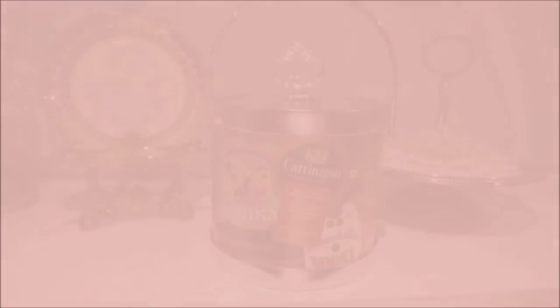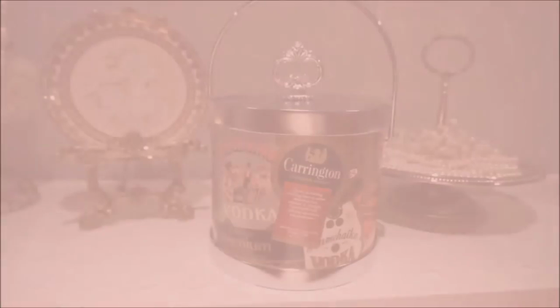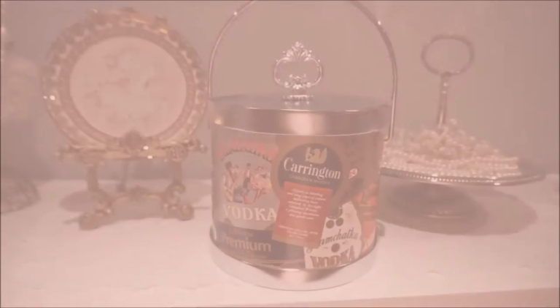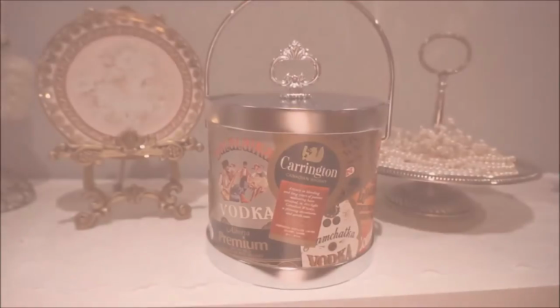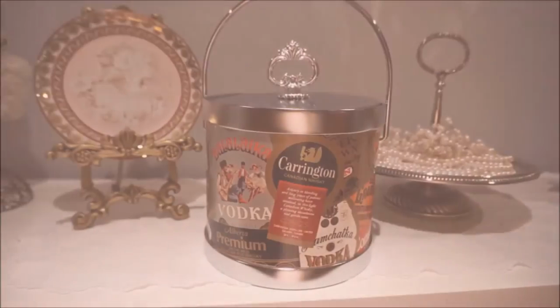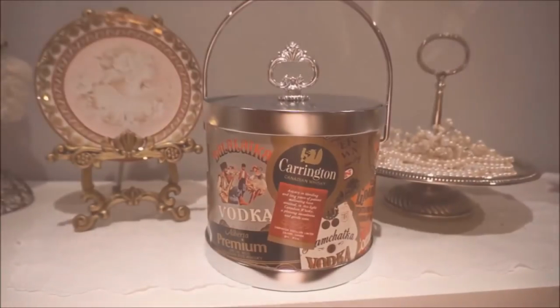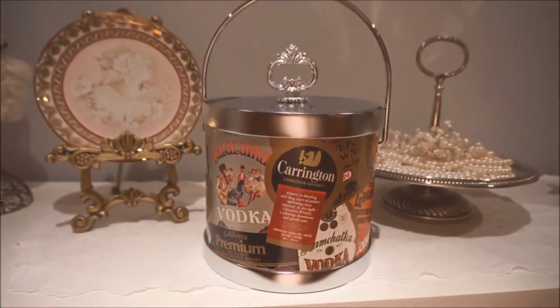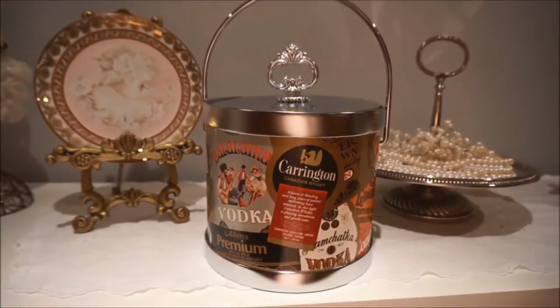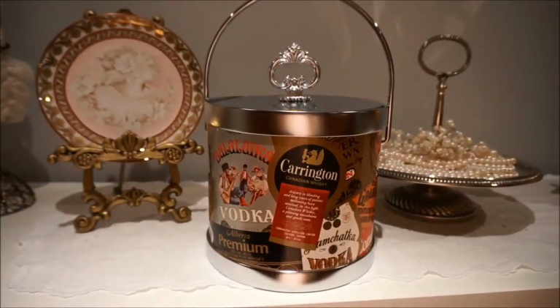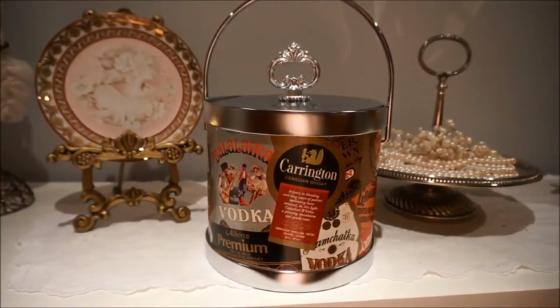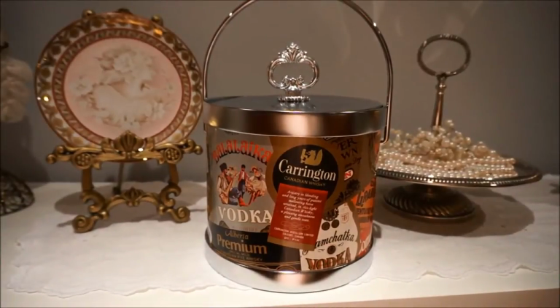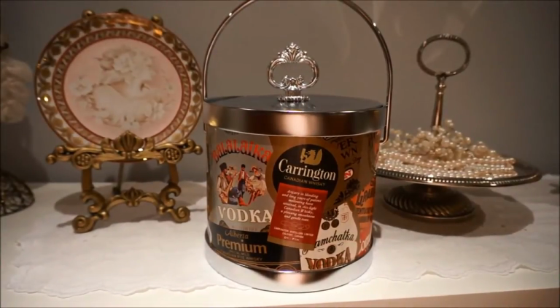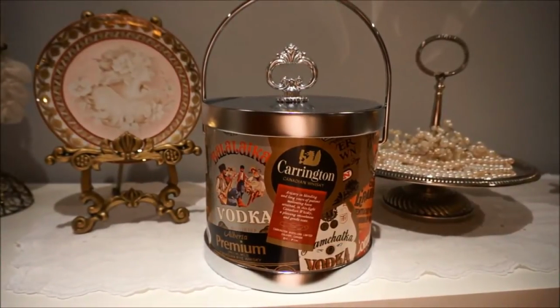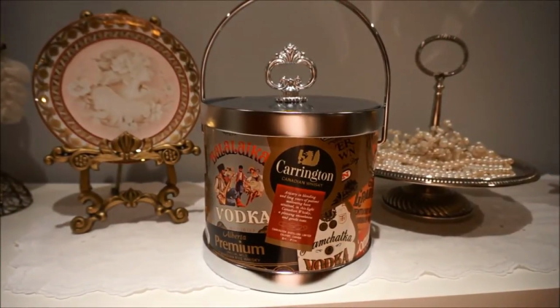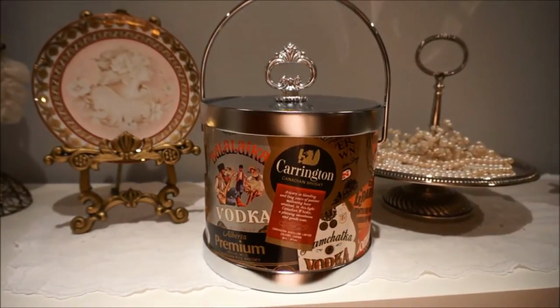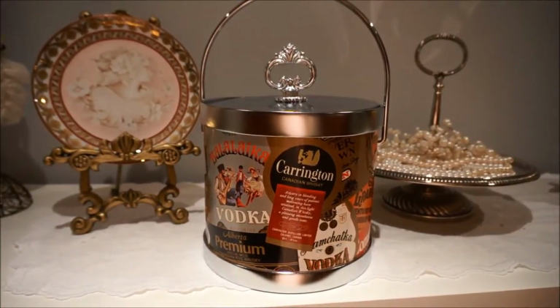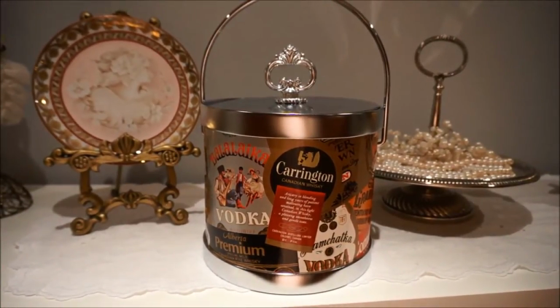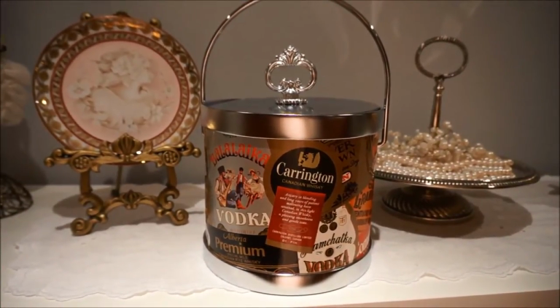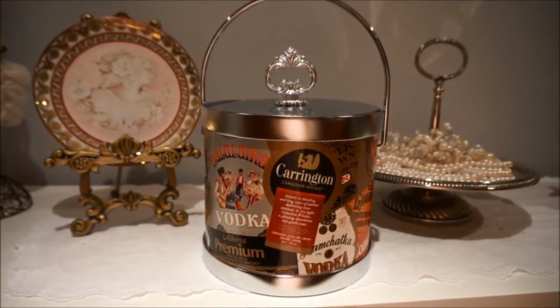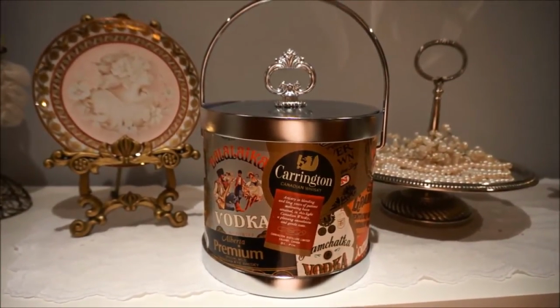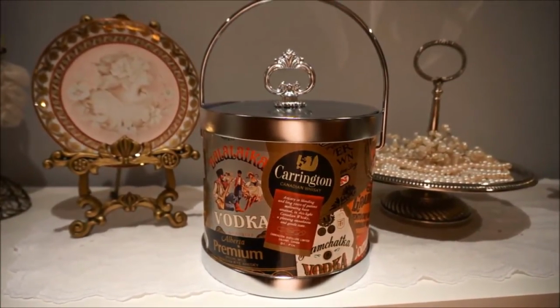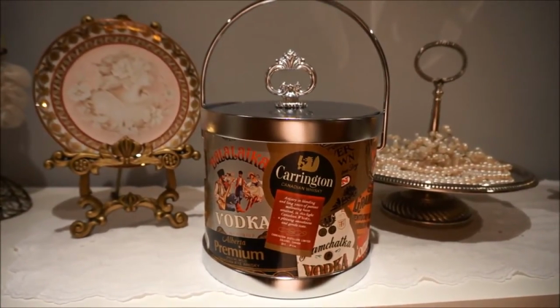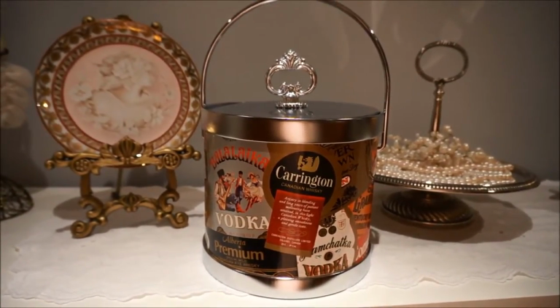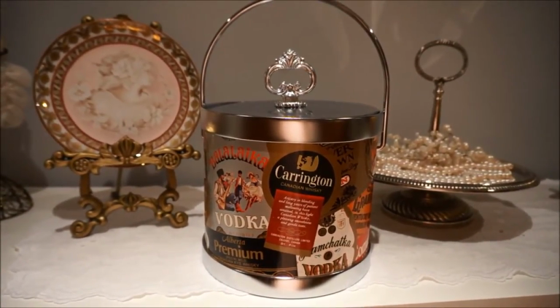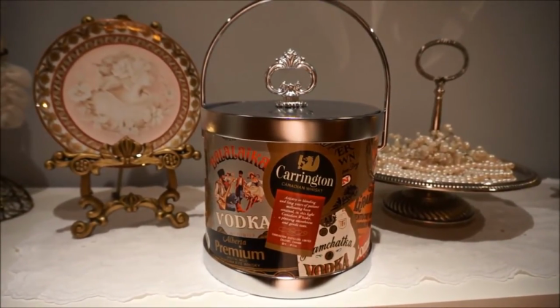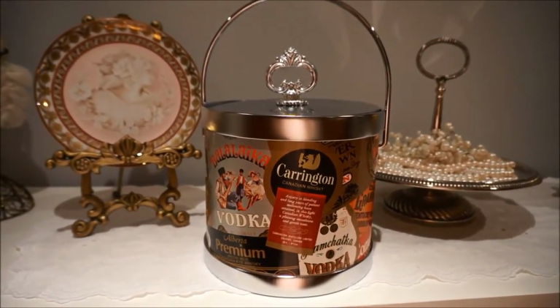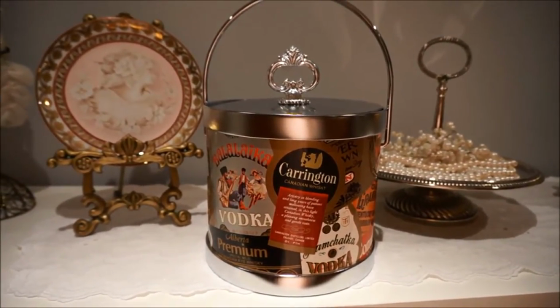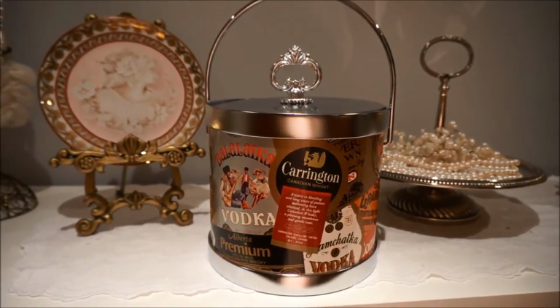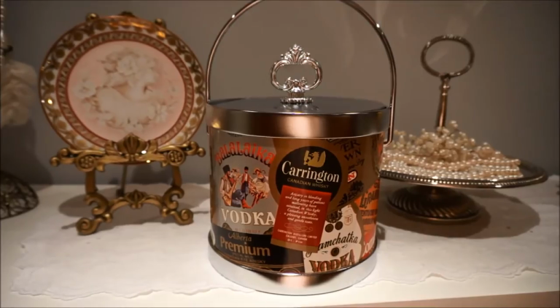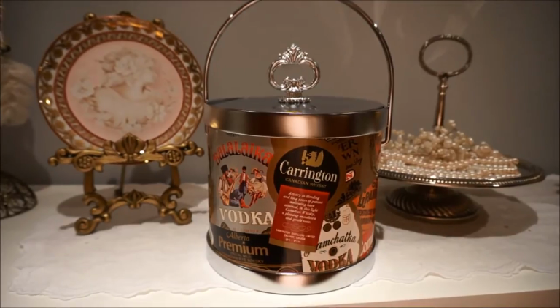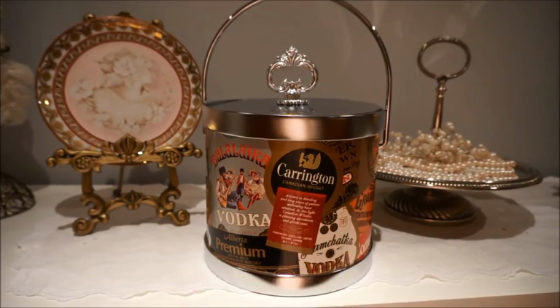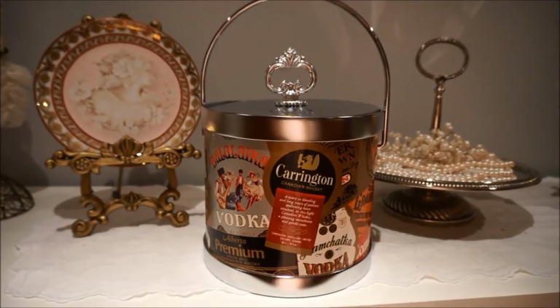Hi everyone! I'm going to show you how you can turn this old ice bucket into a treasure. Stay tuned.